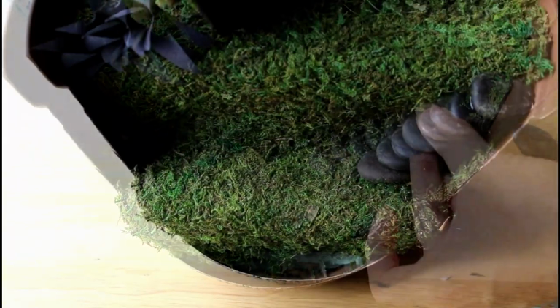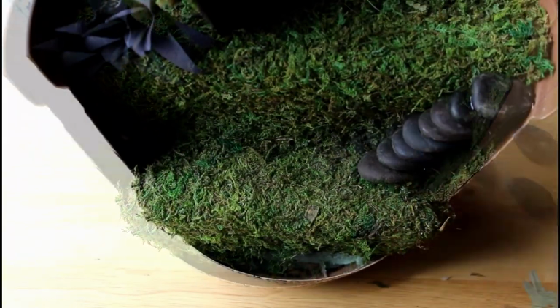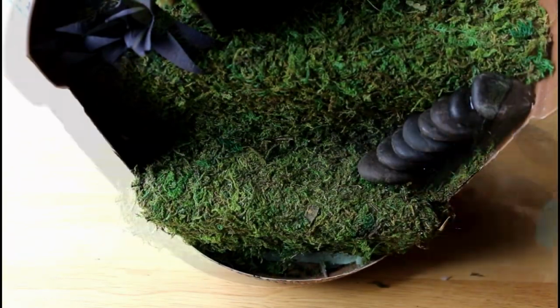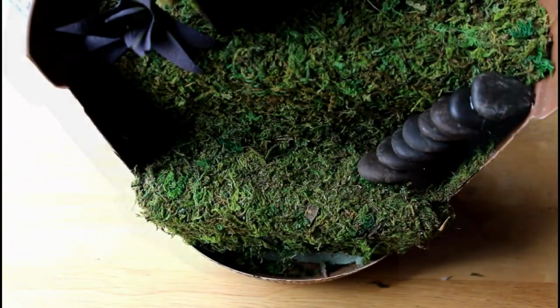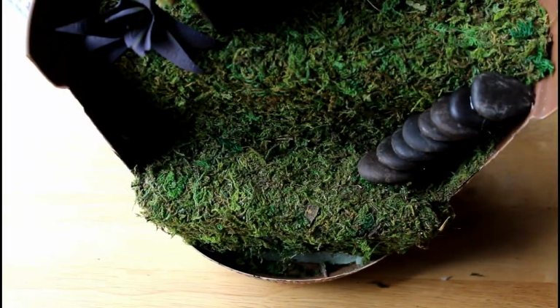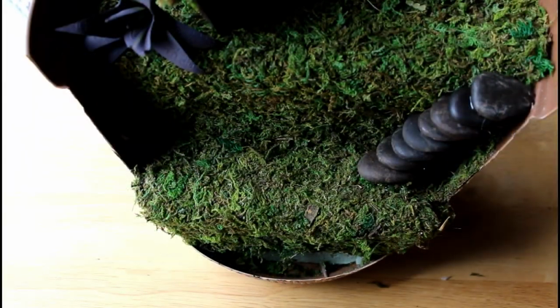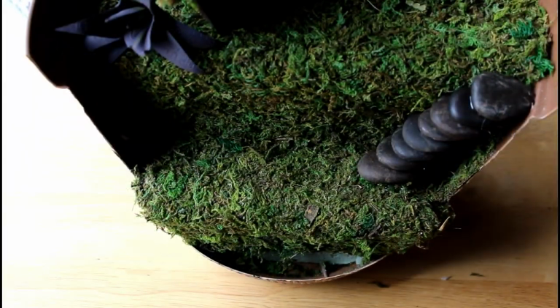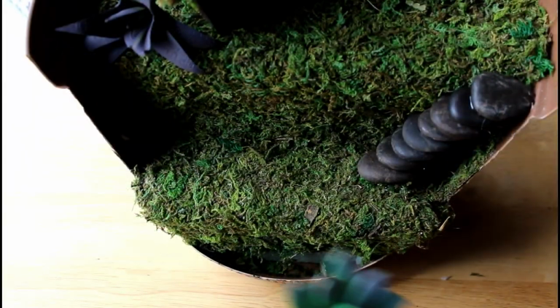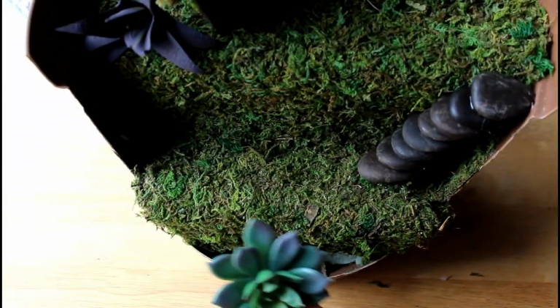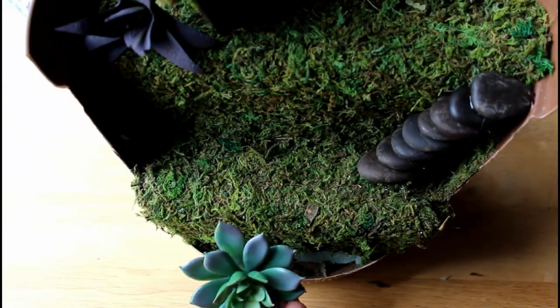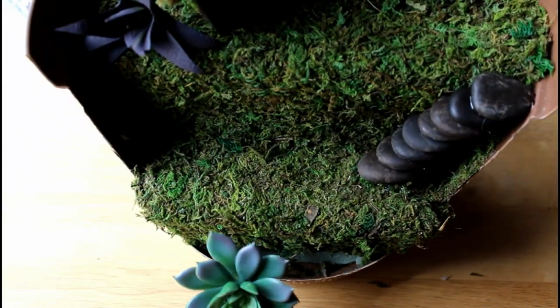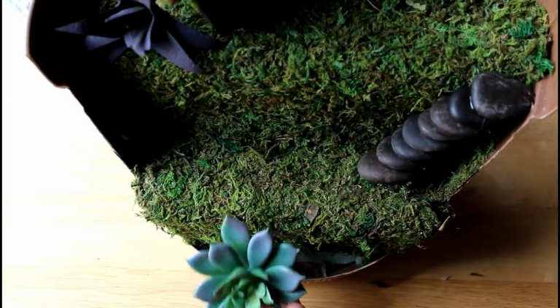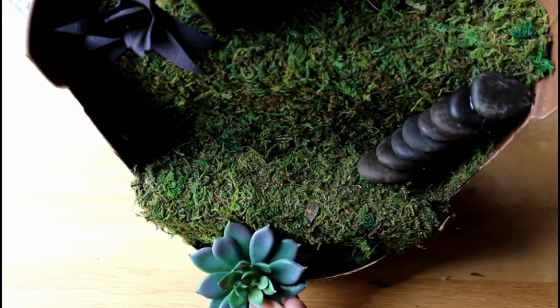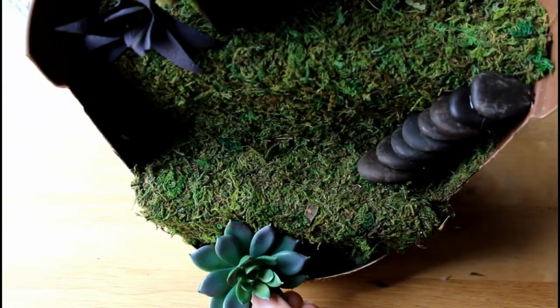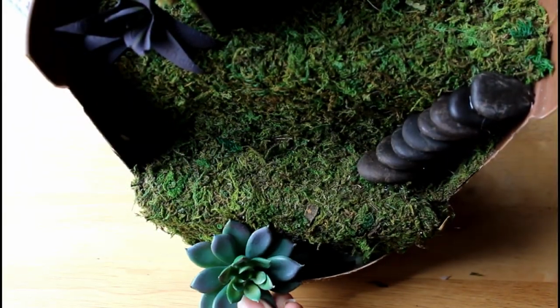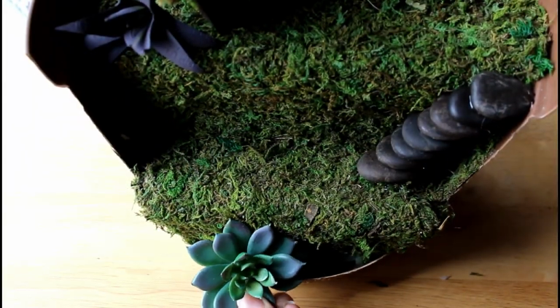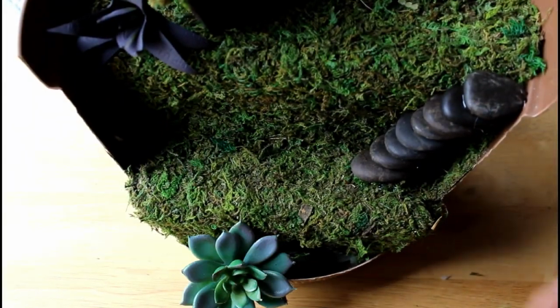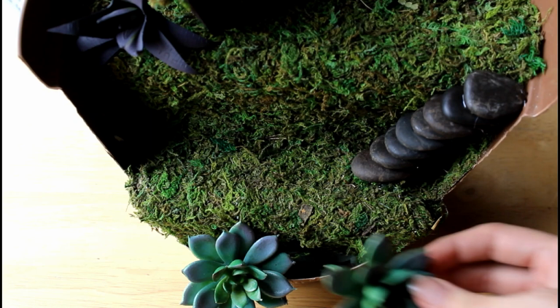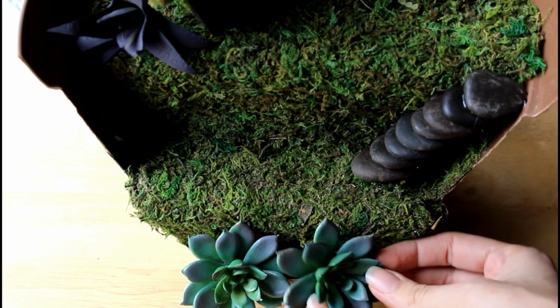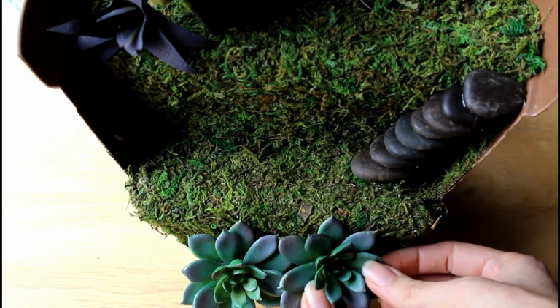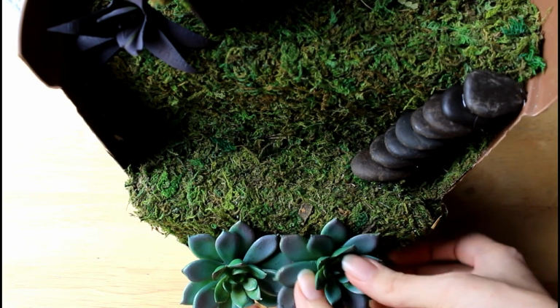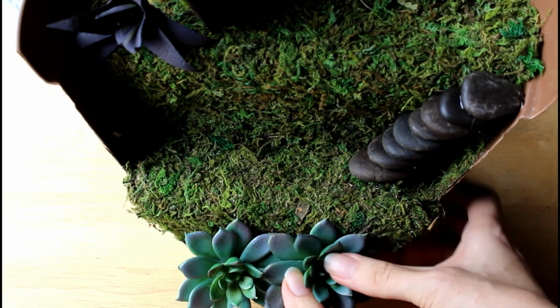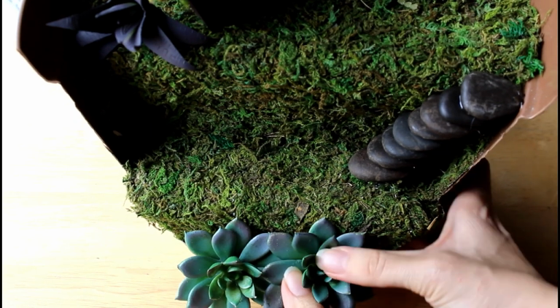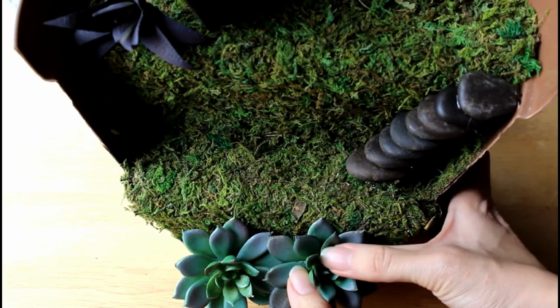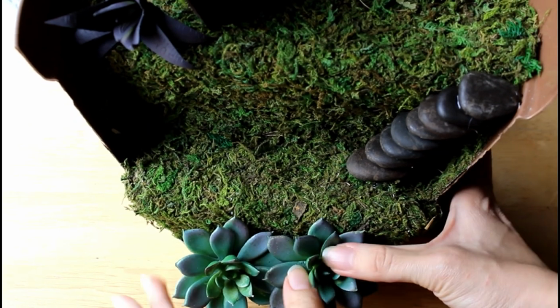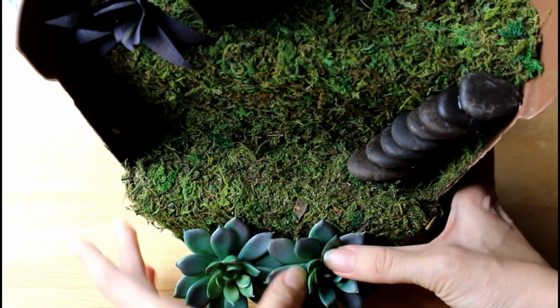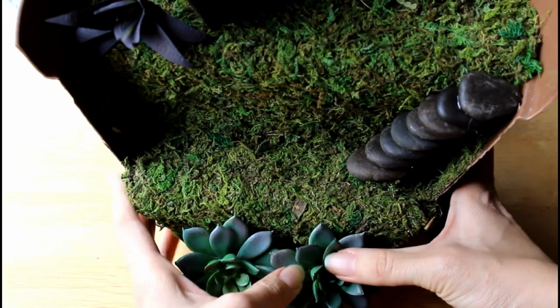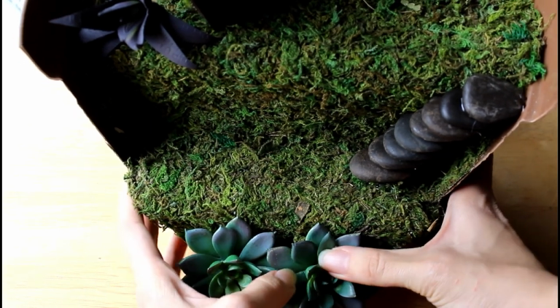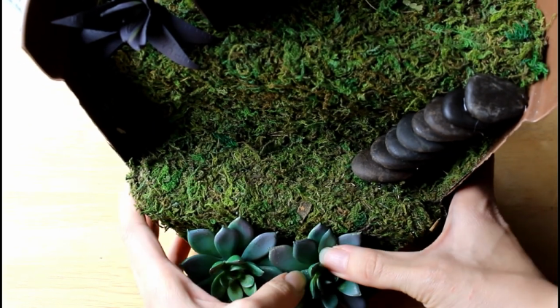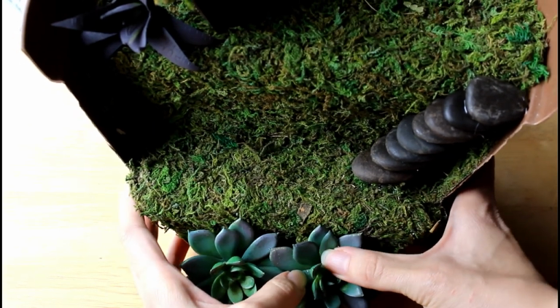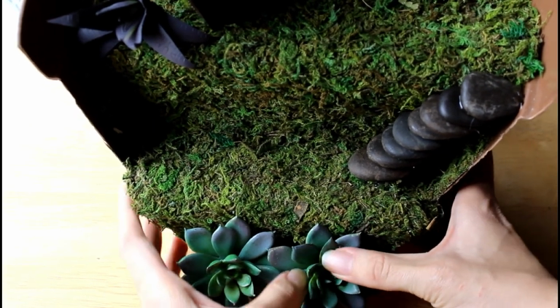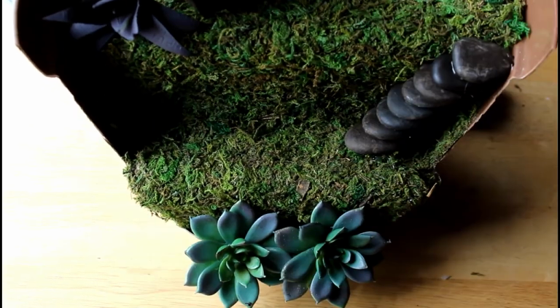Finally, add a few more plants to fill any empty spaces and decorate with any miniatures you wish.